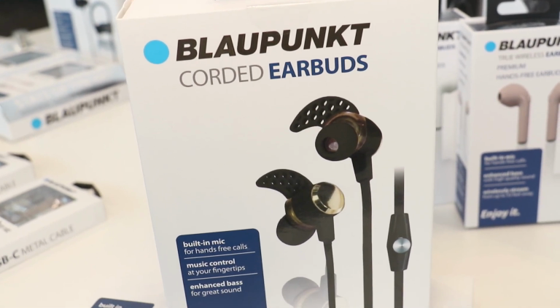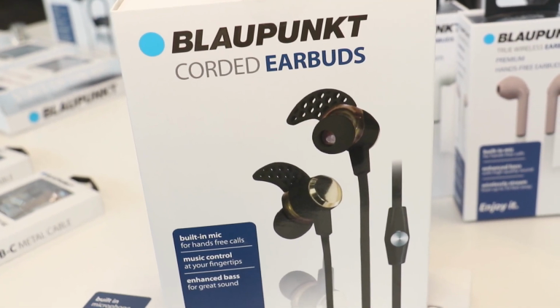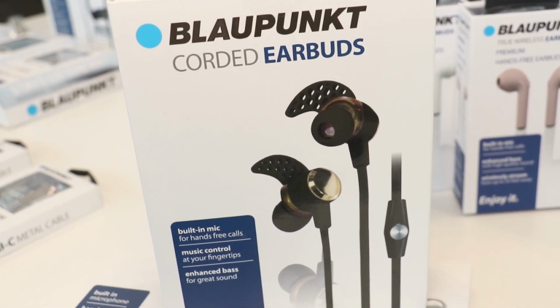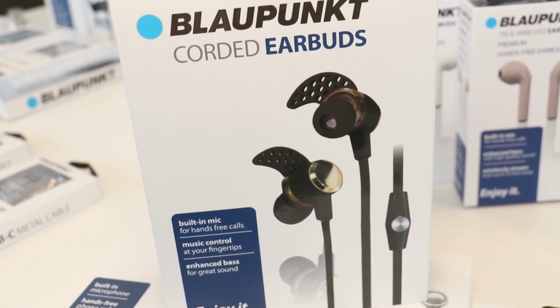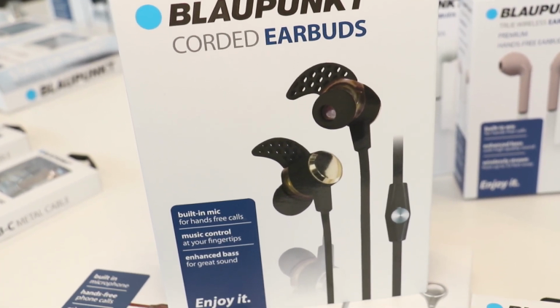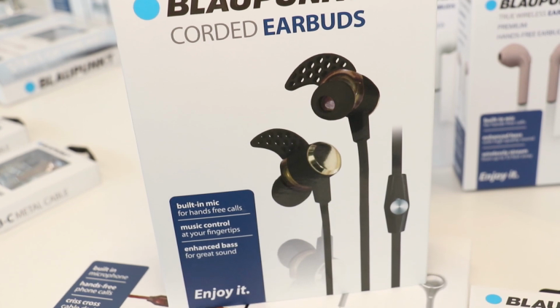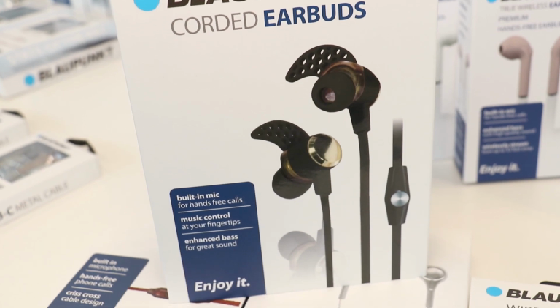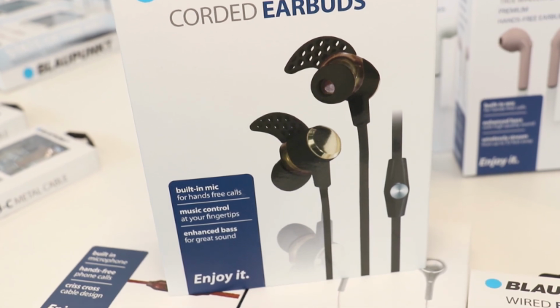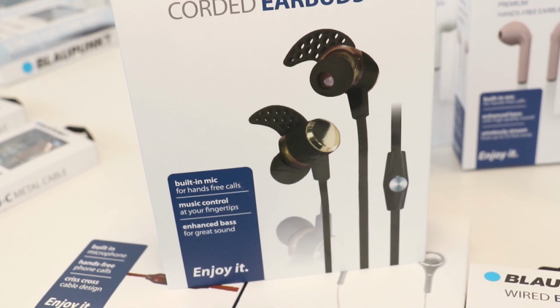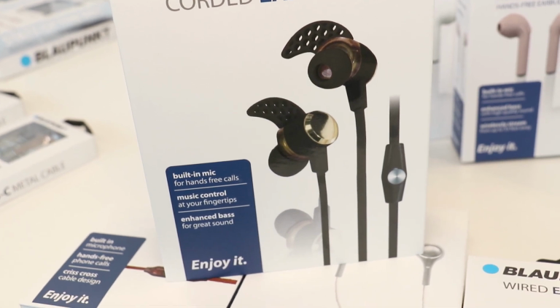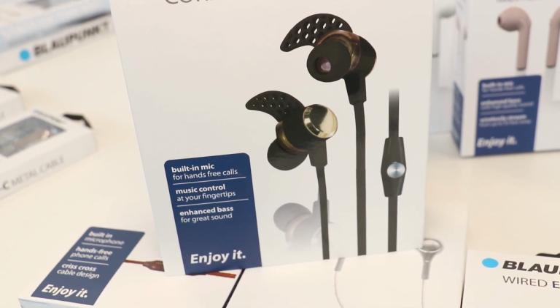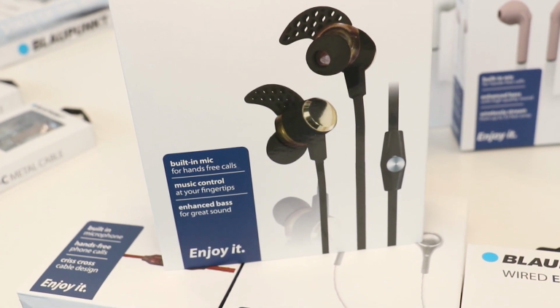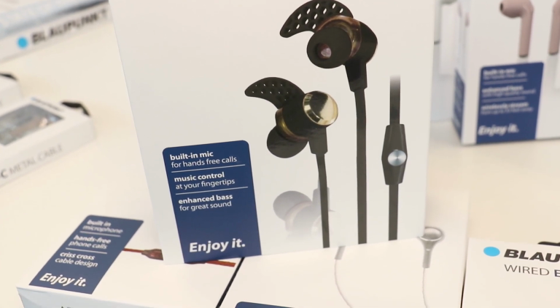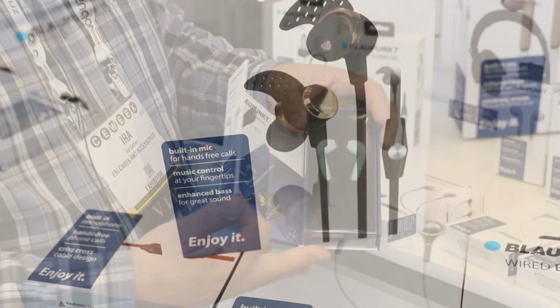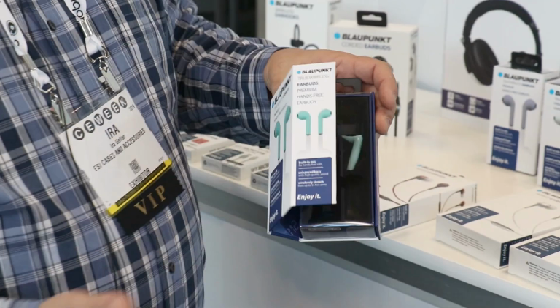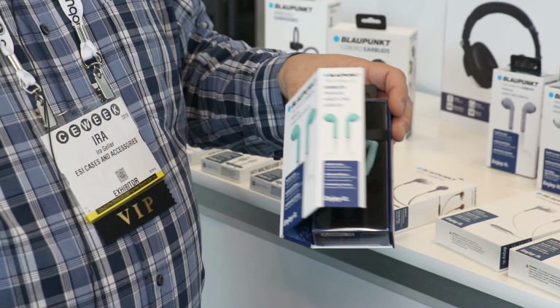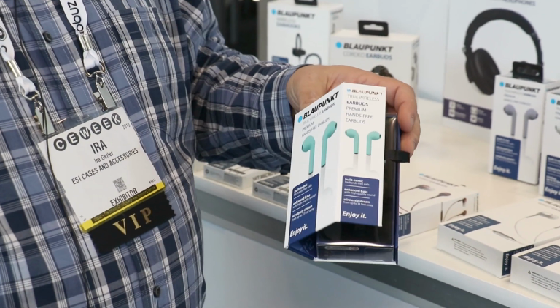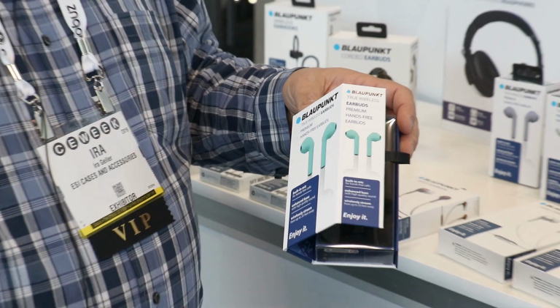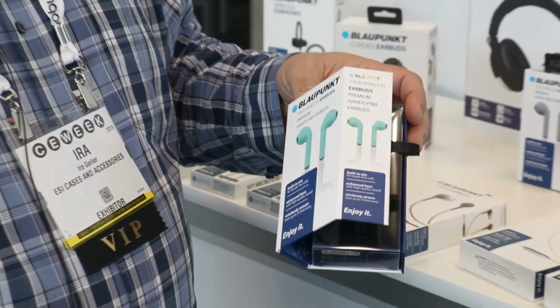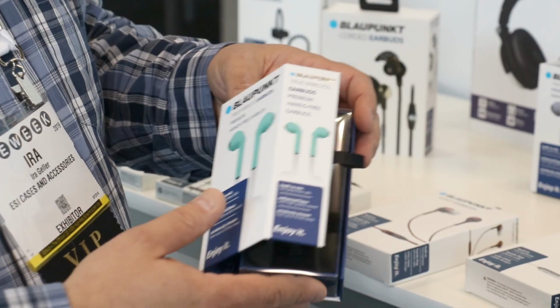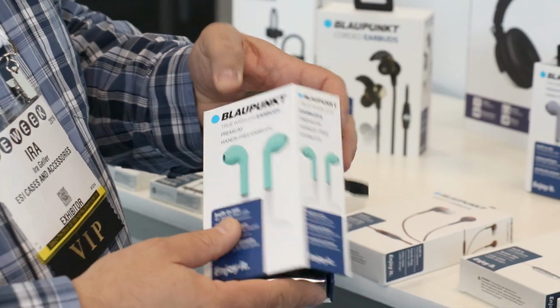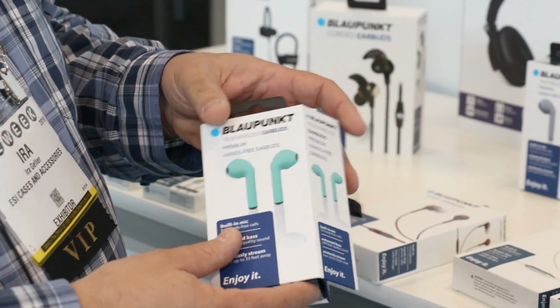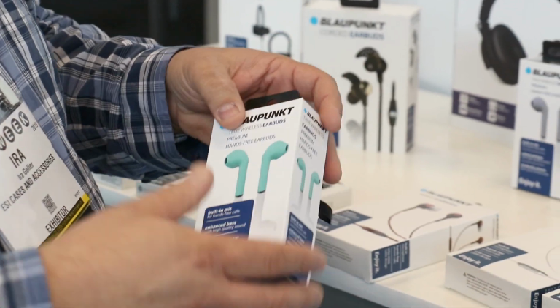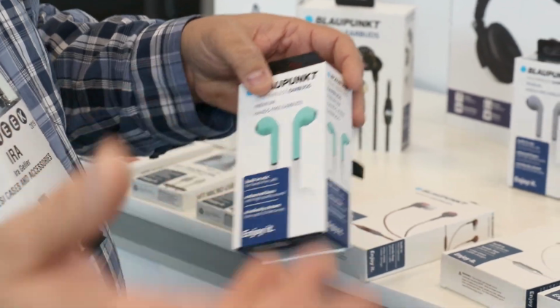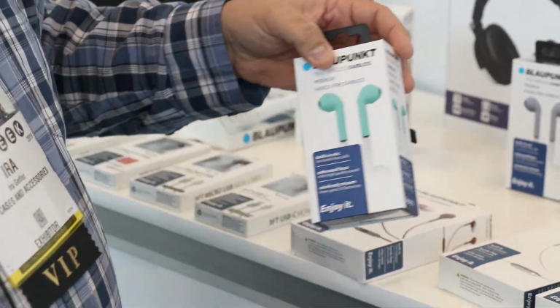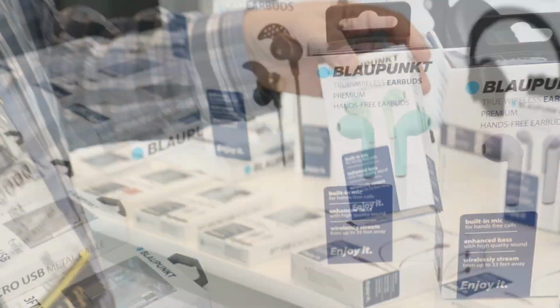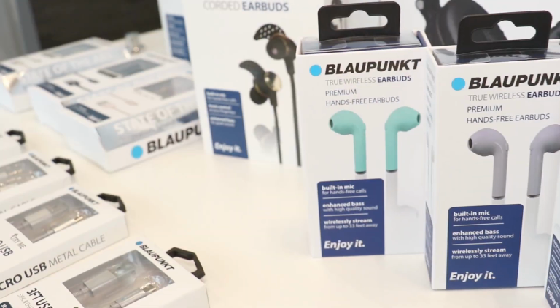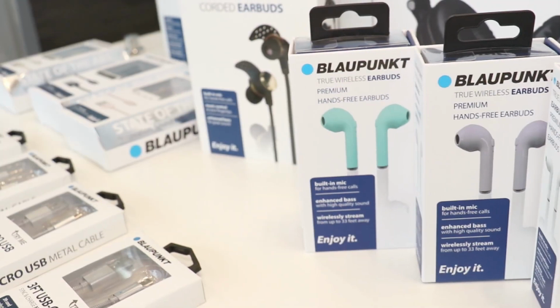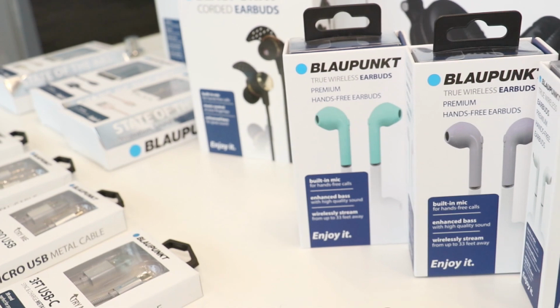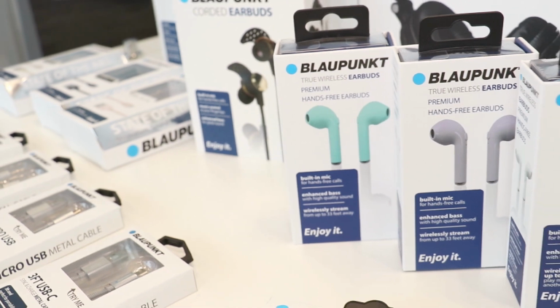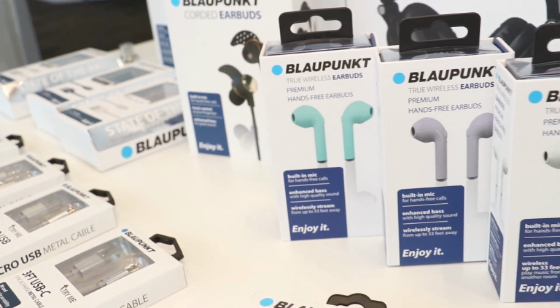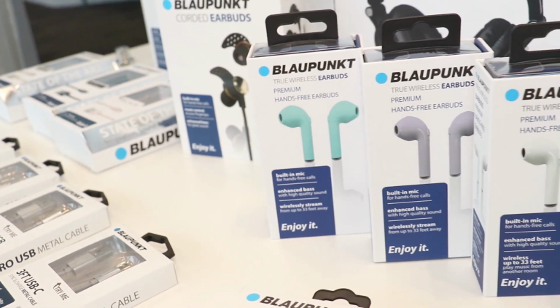And then we go to true wireless, which have a variety of different colors, as well as in the pipeline, different shapes and sizes.